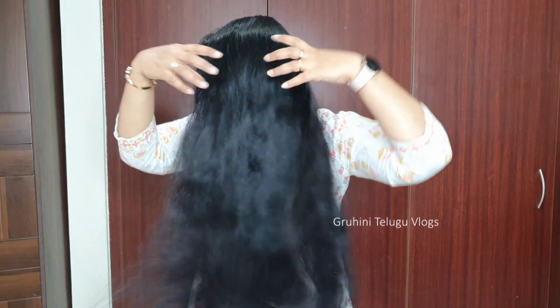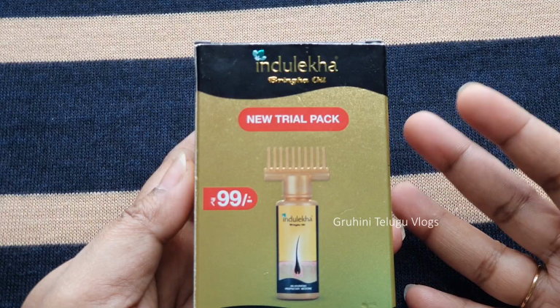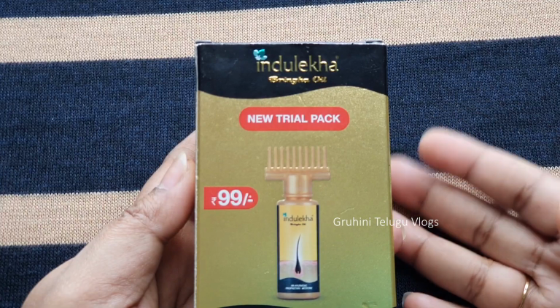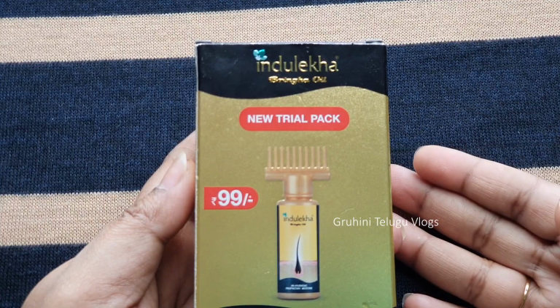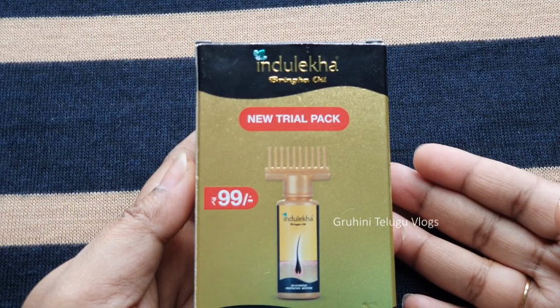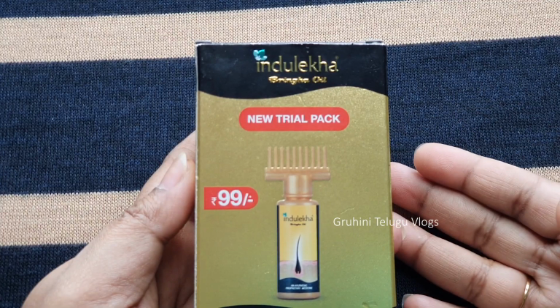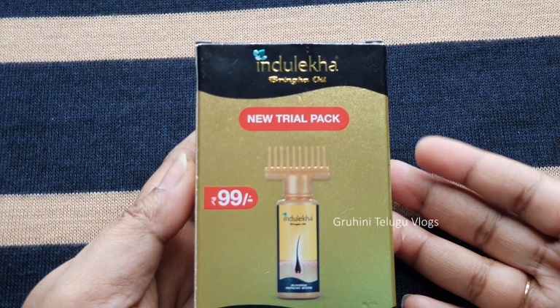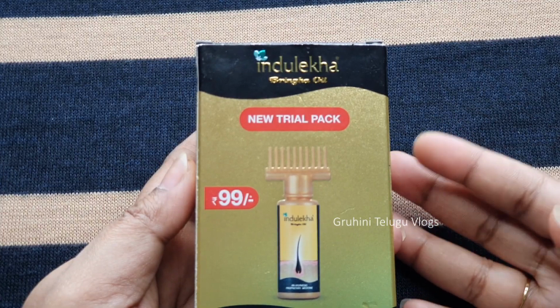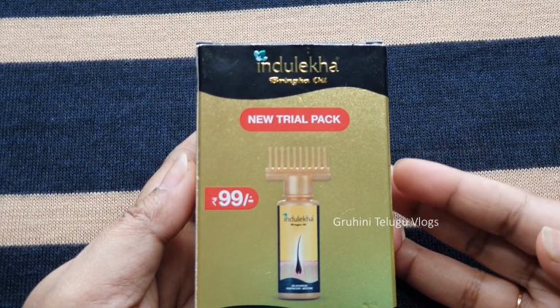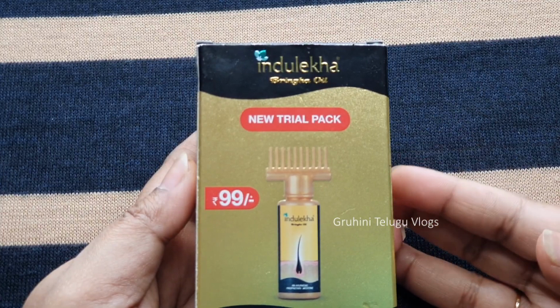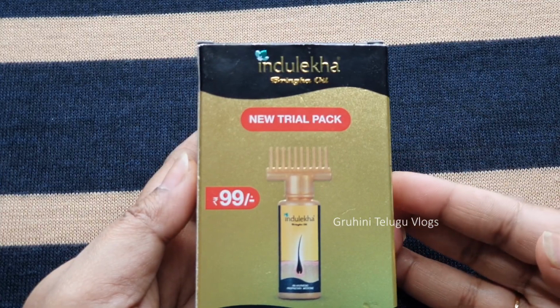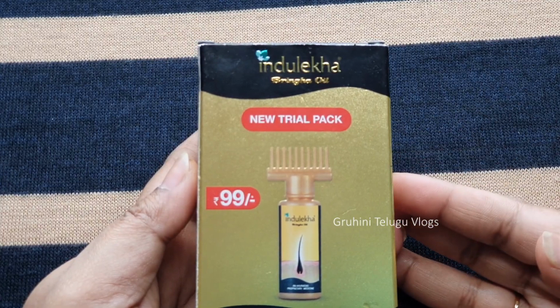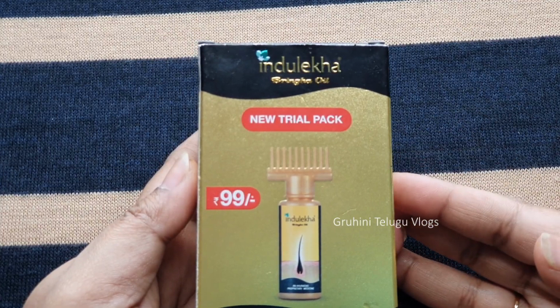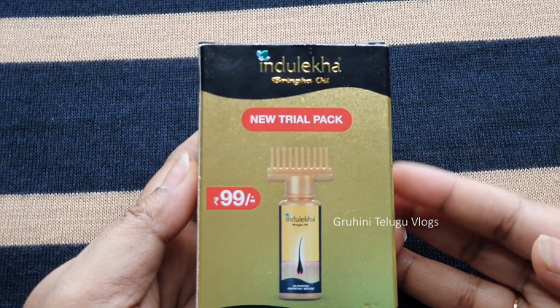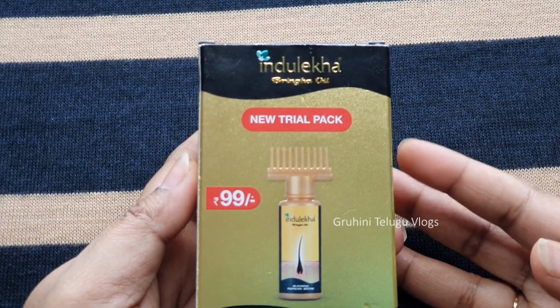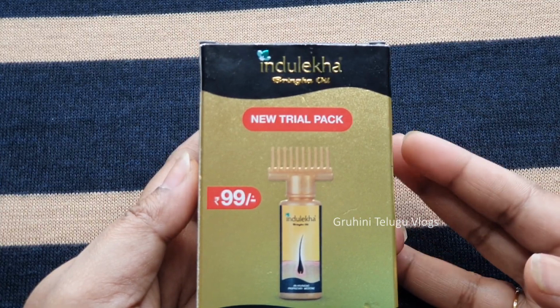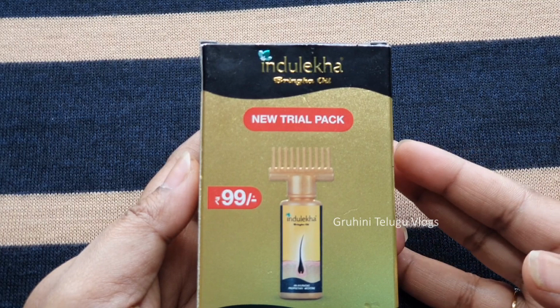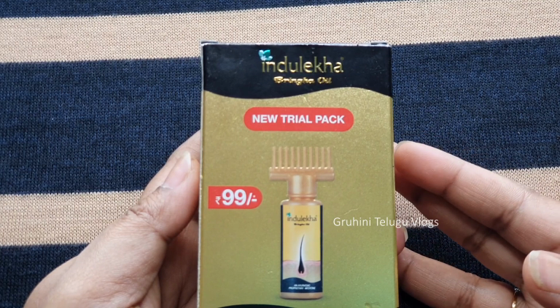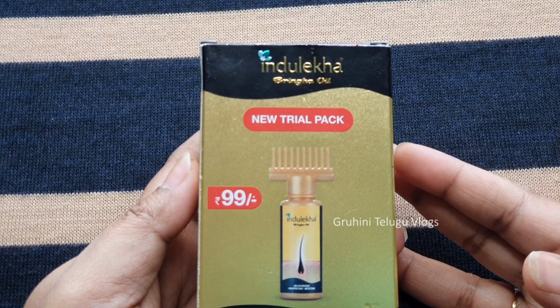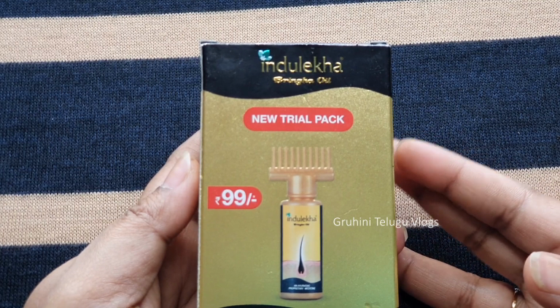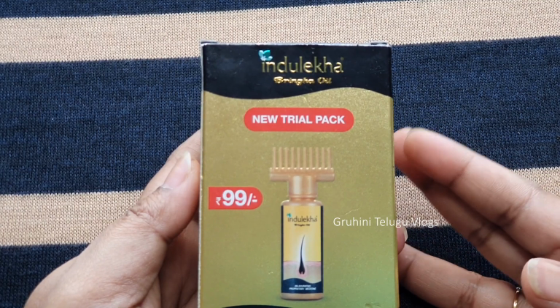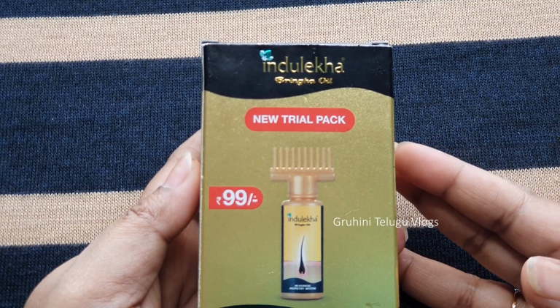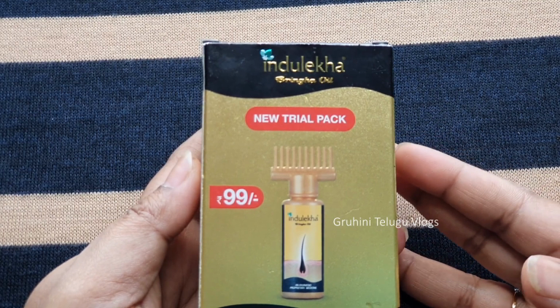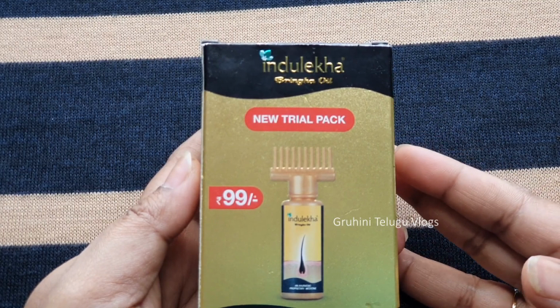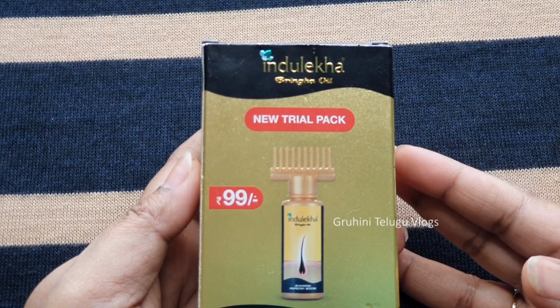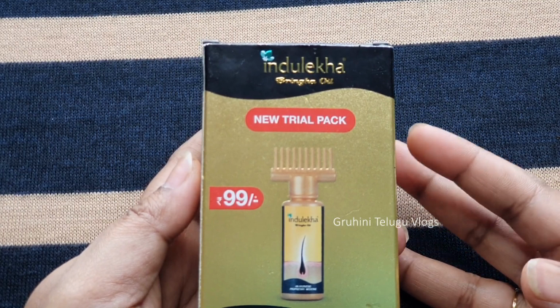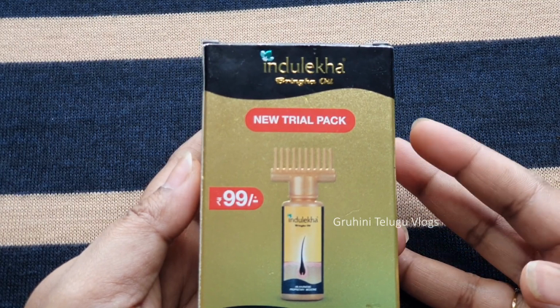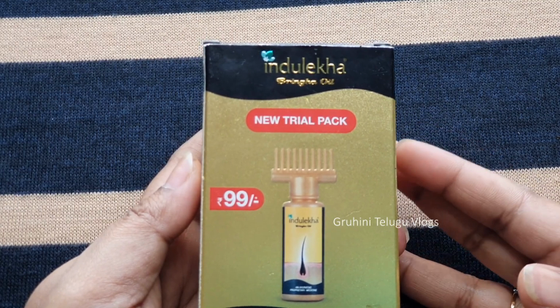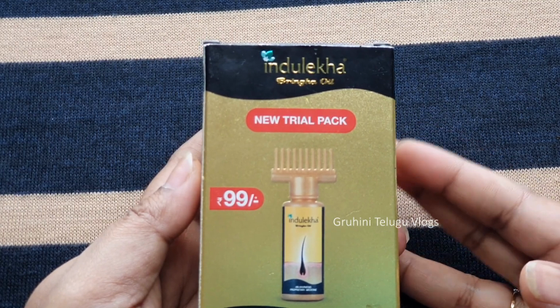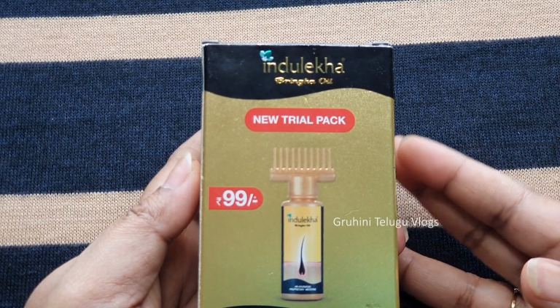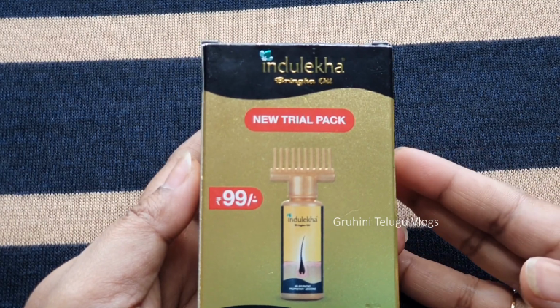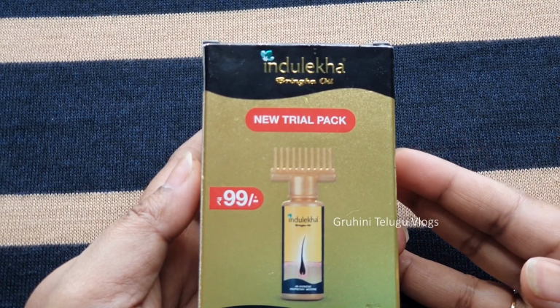Hi friends, in this video we will get a complete review of Bringo Oil.